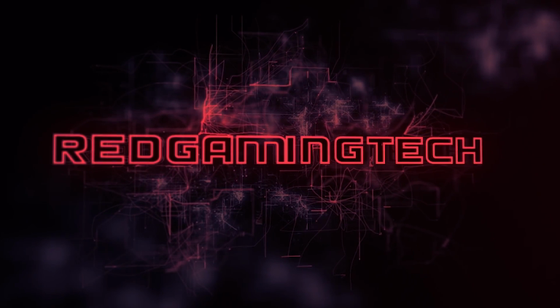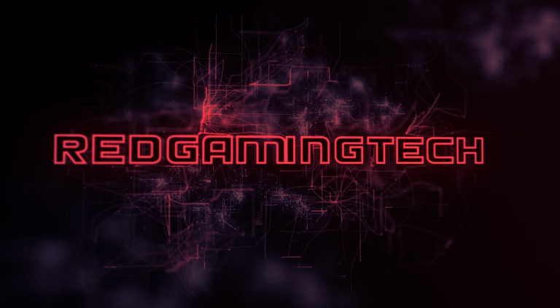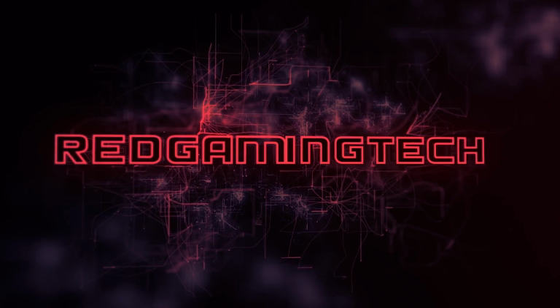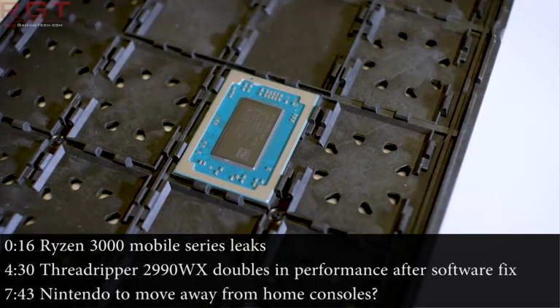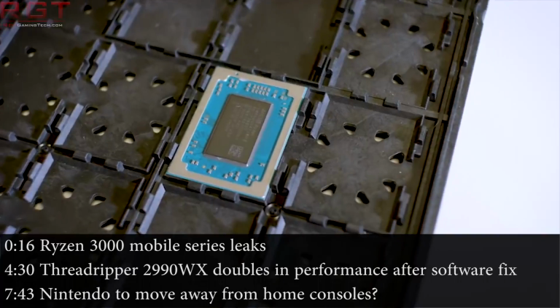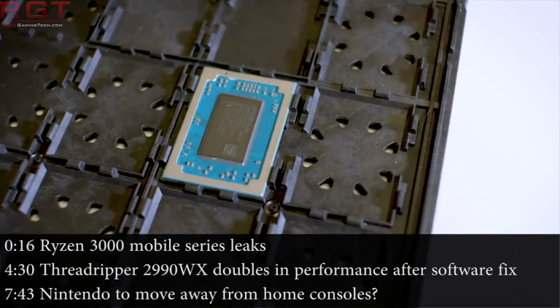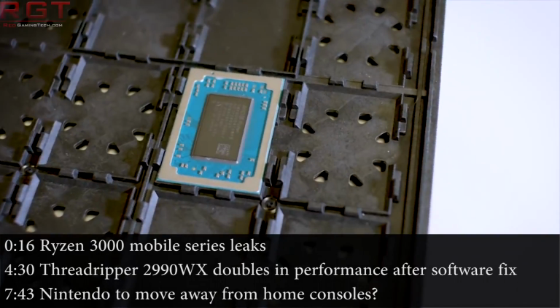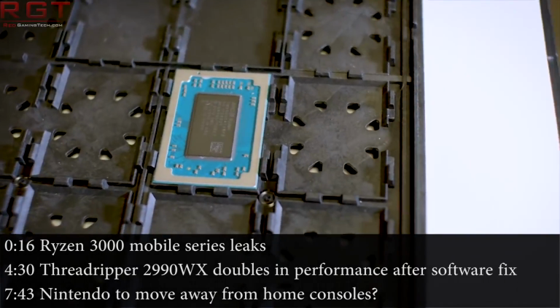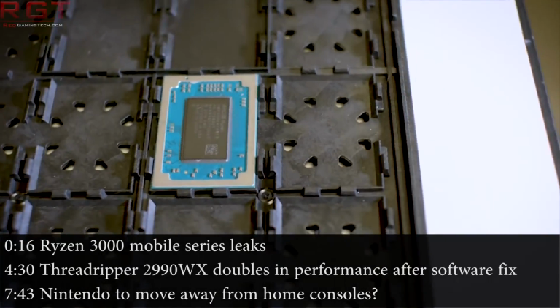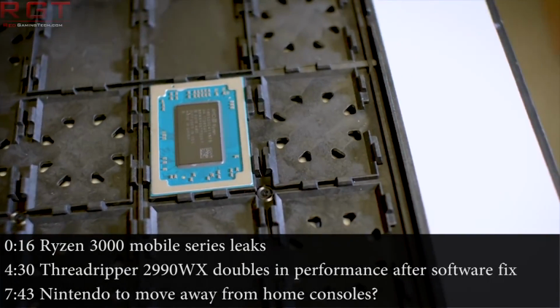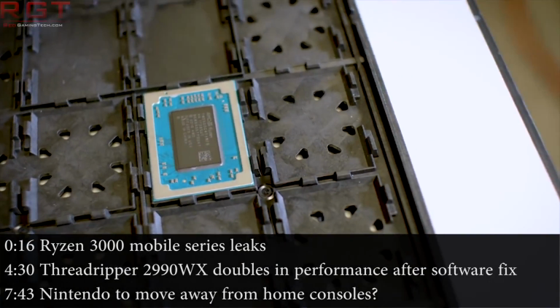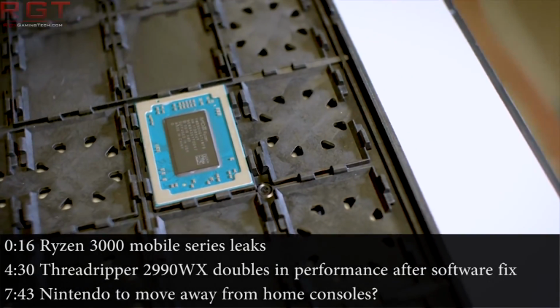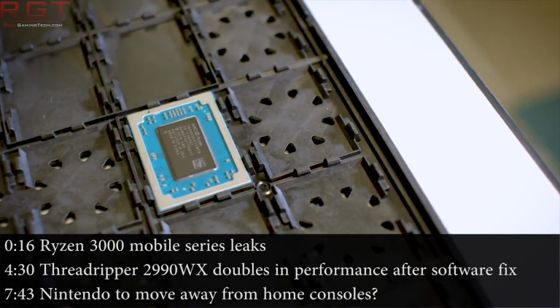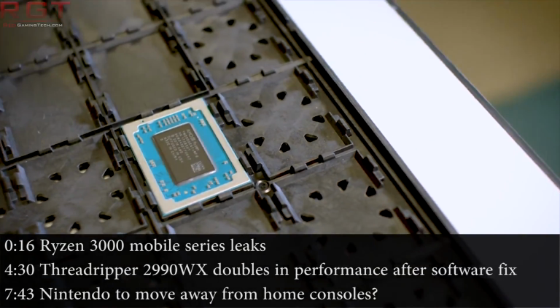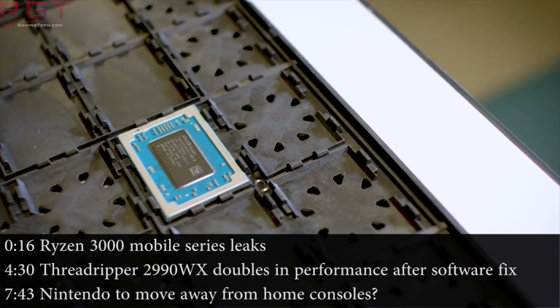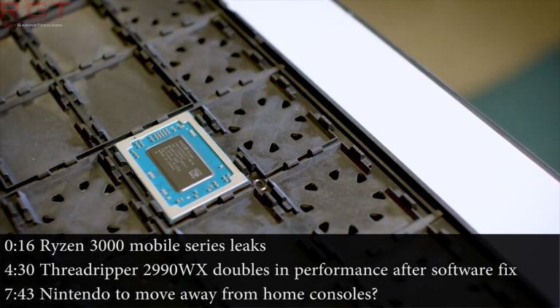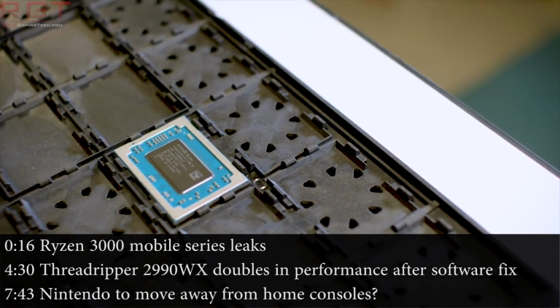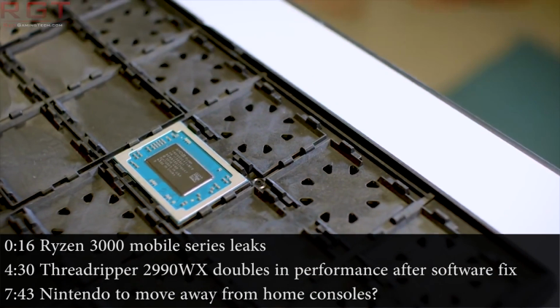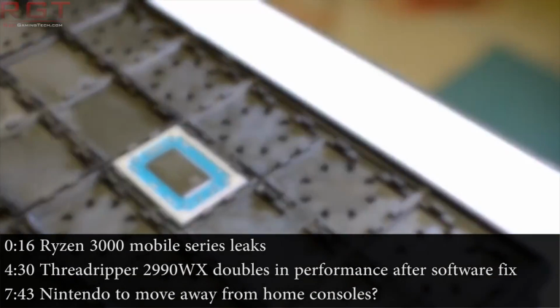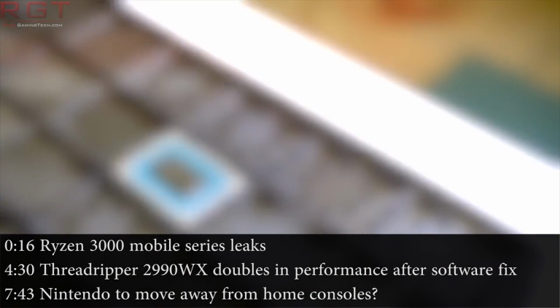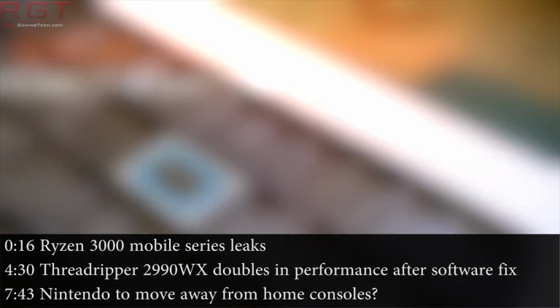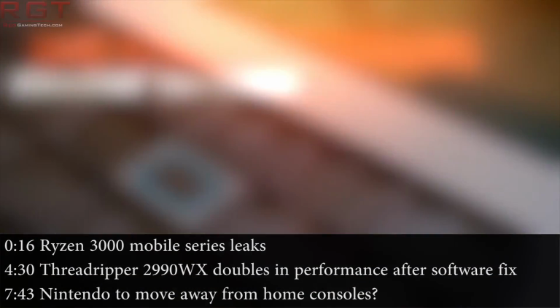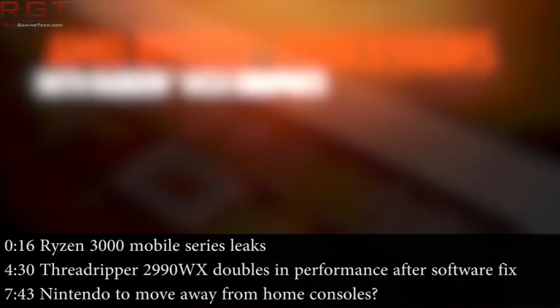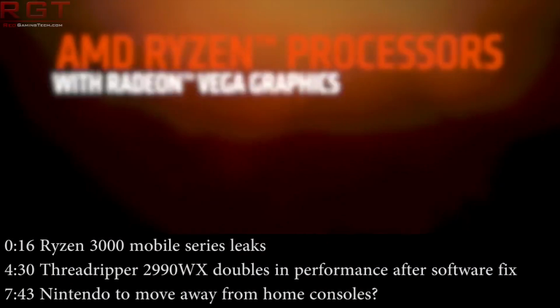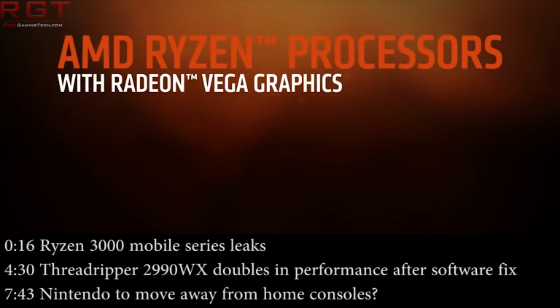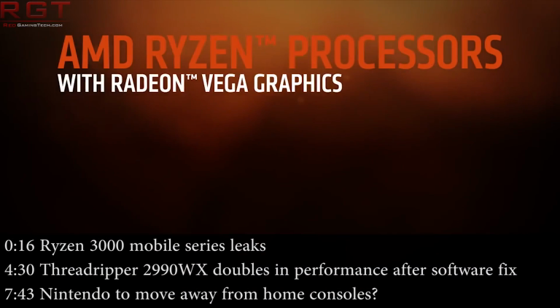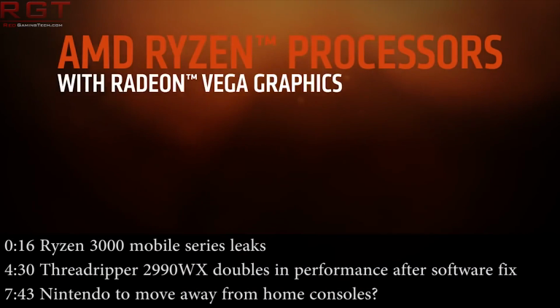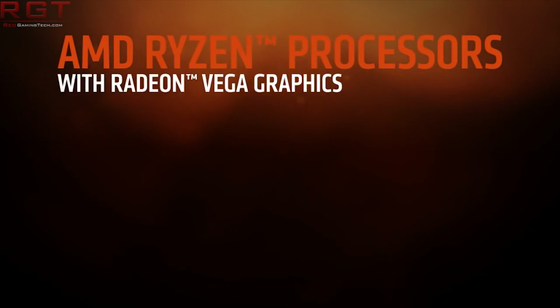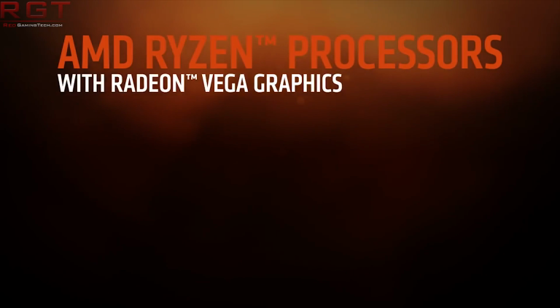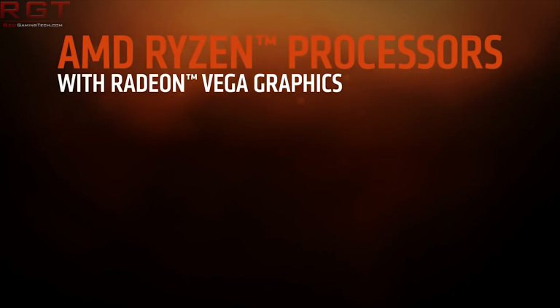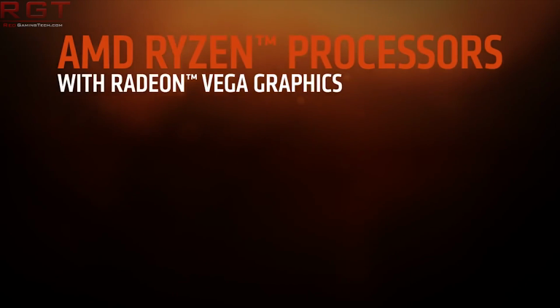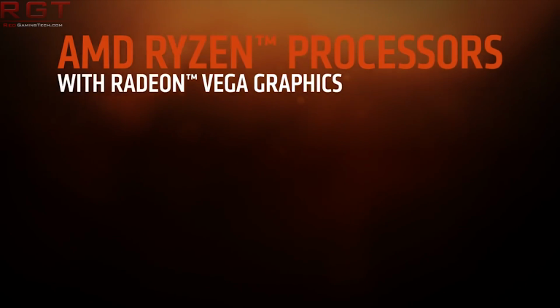Hello and welcome to this Red Gaming Tech video, where as always I'm here with the latest in the tech world in the last 24 or so hours.